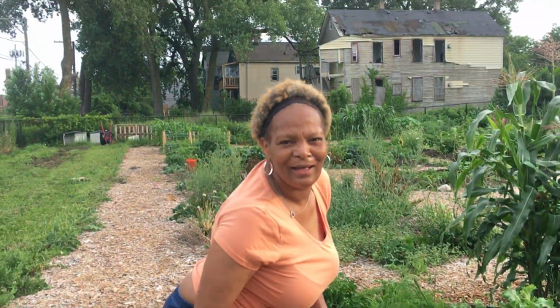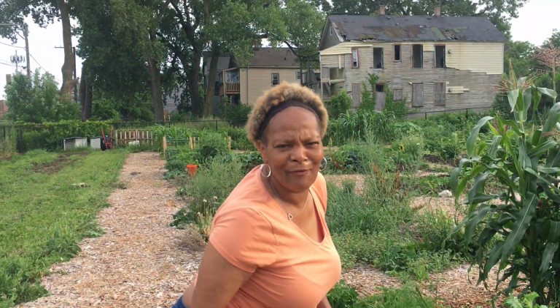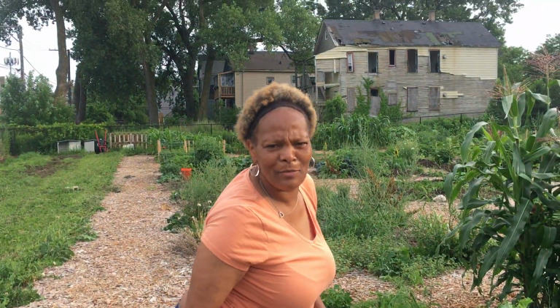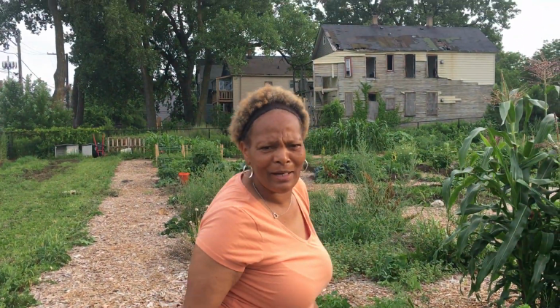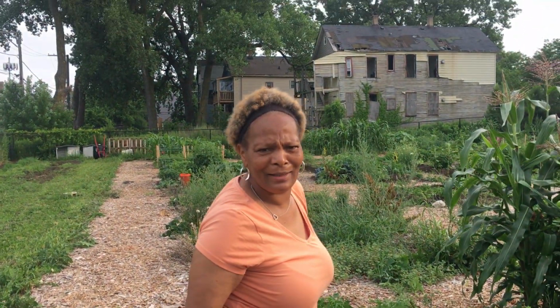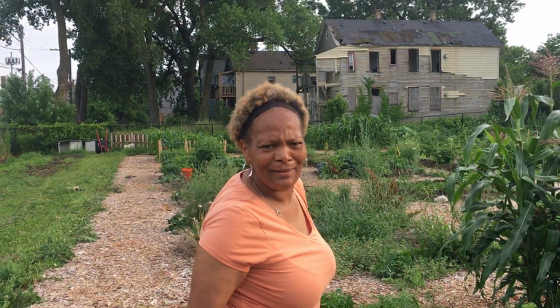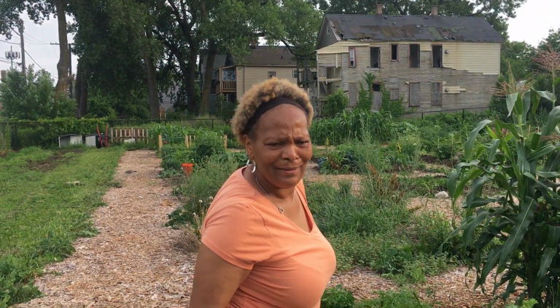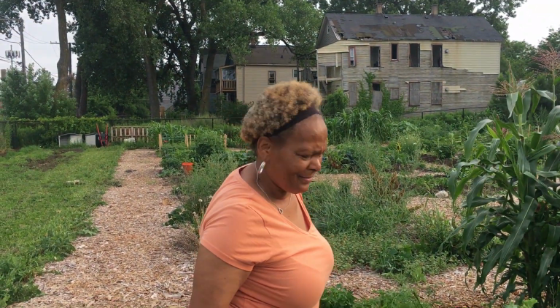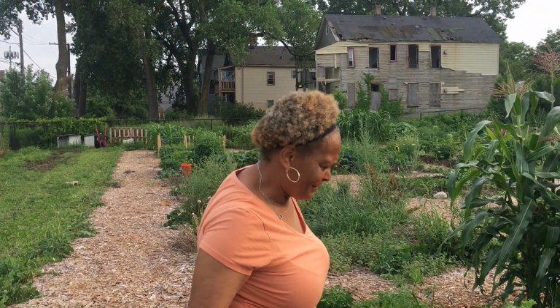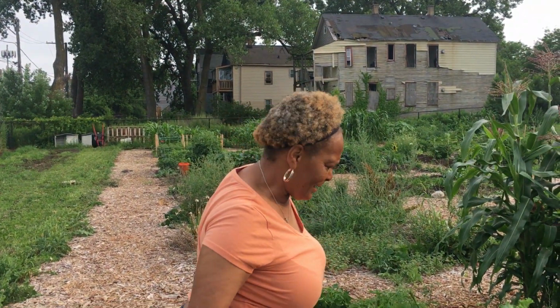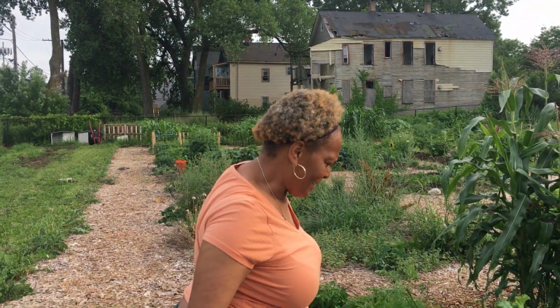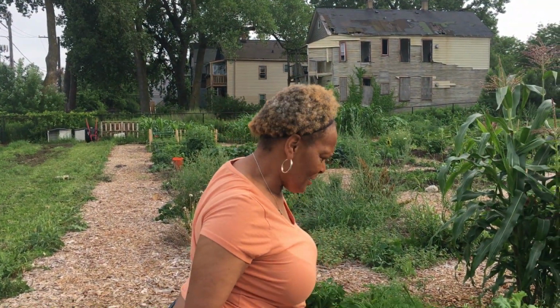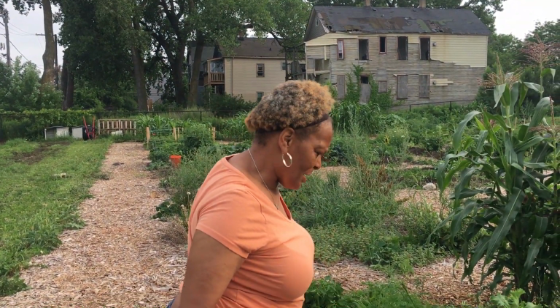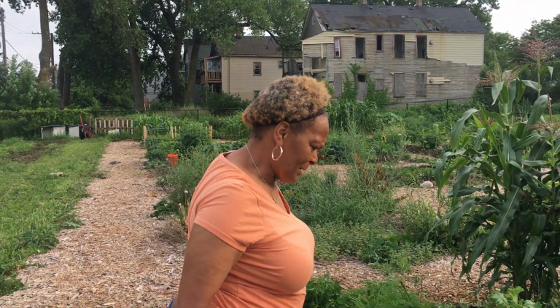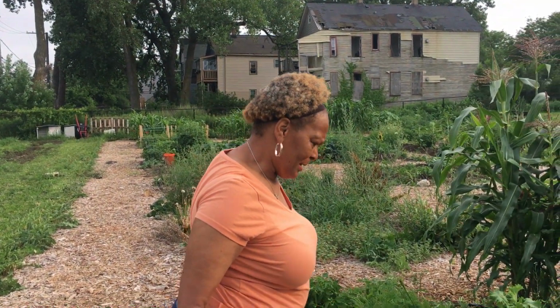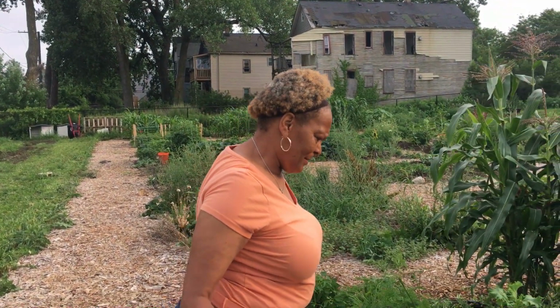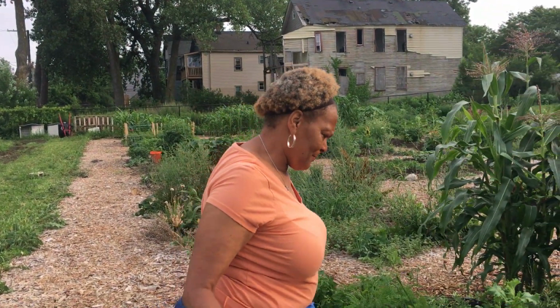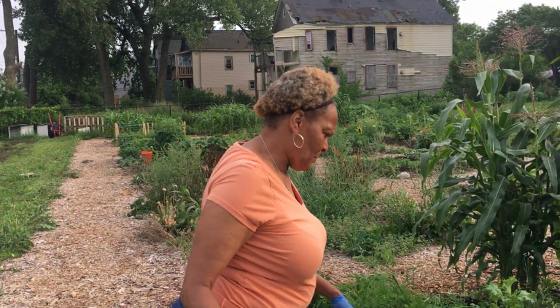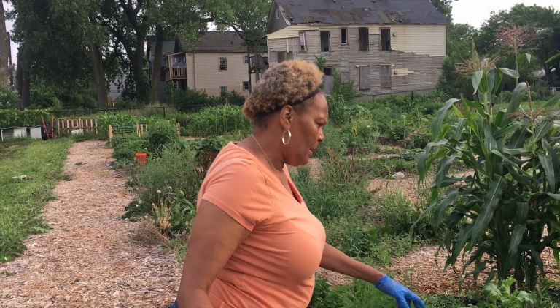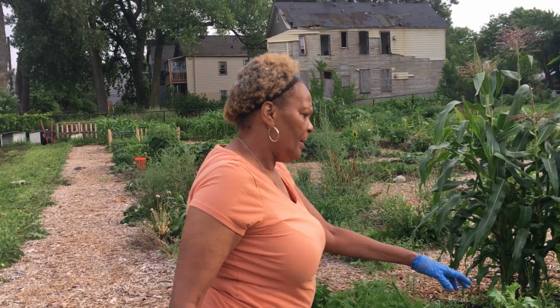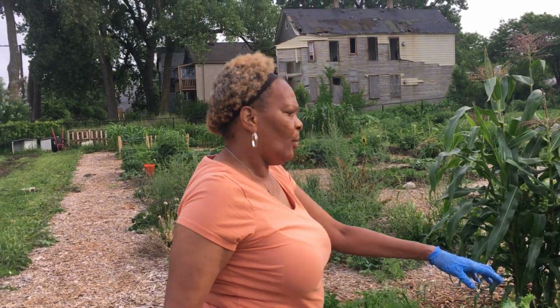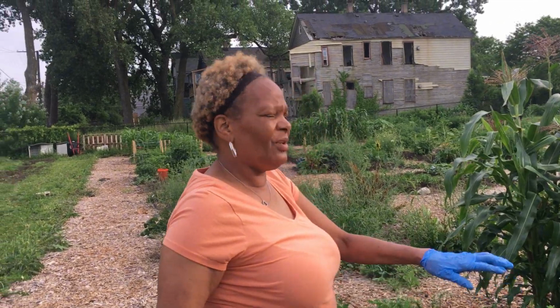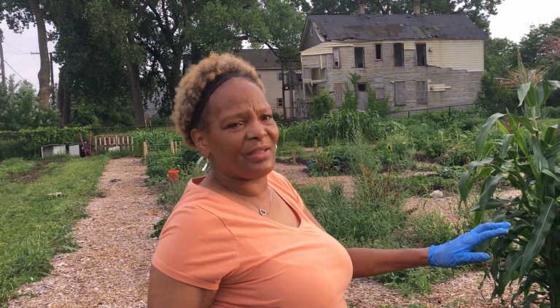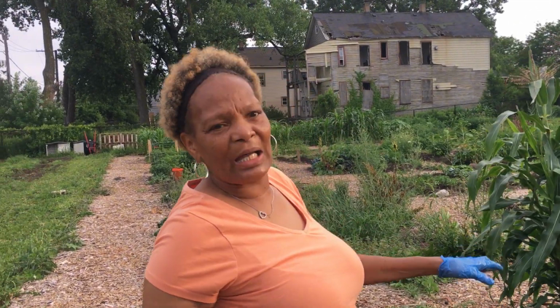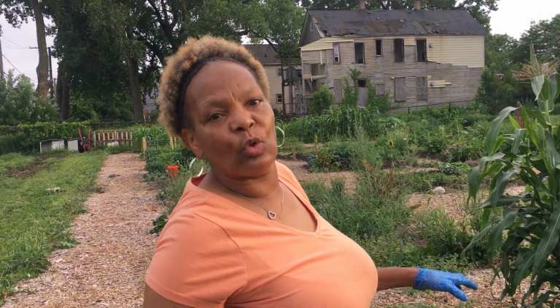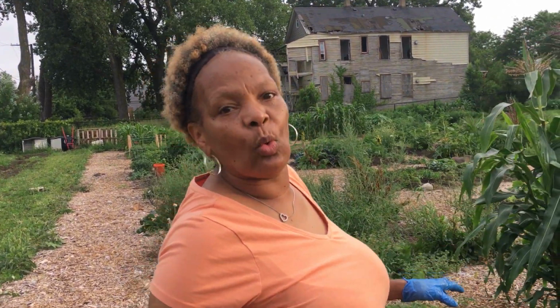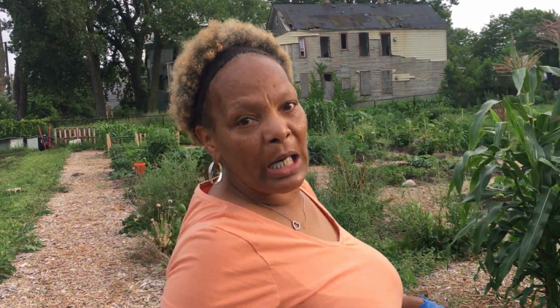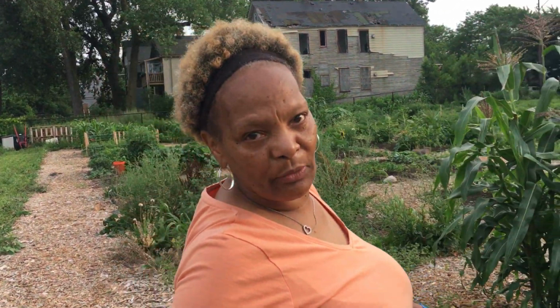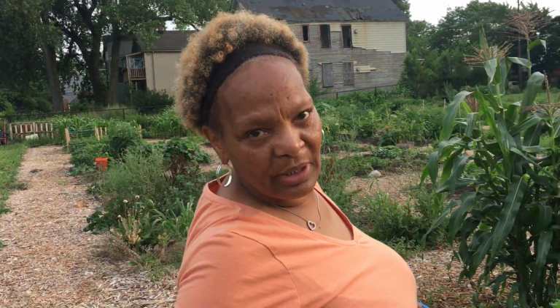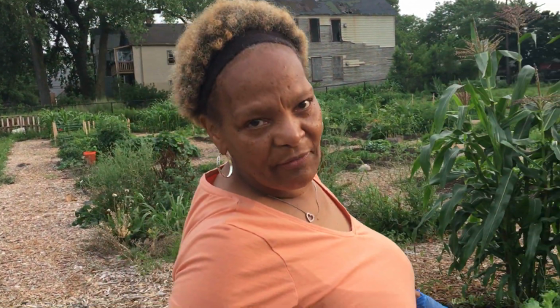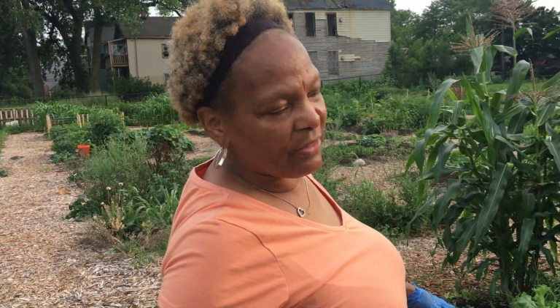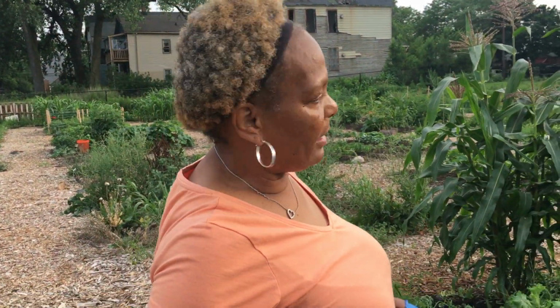Hey everybody, this is Diane's garden again. We just got through watering everything.